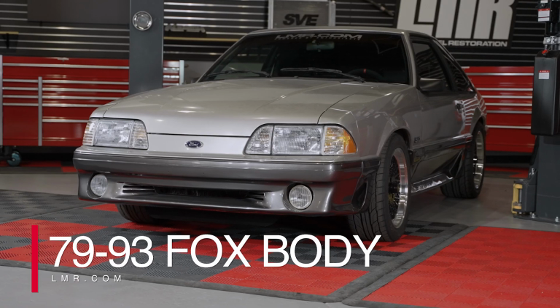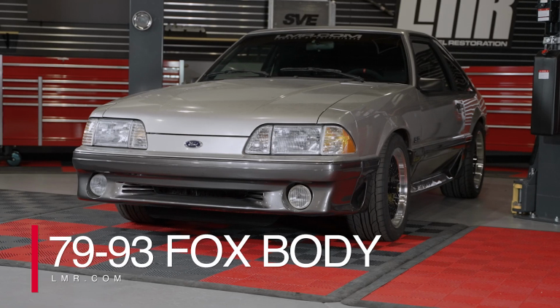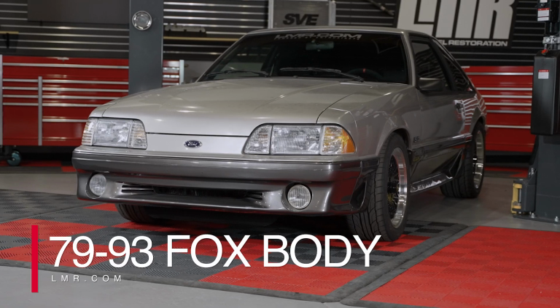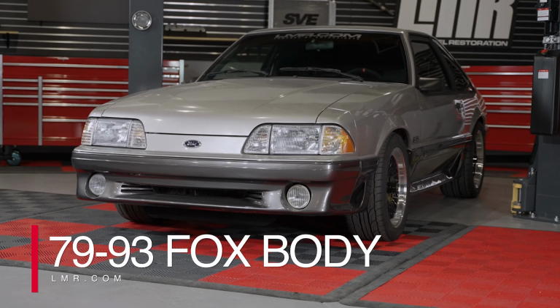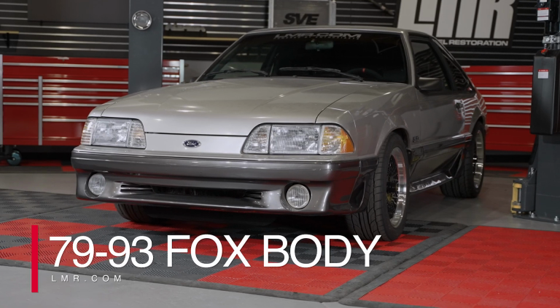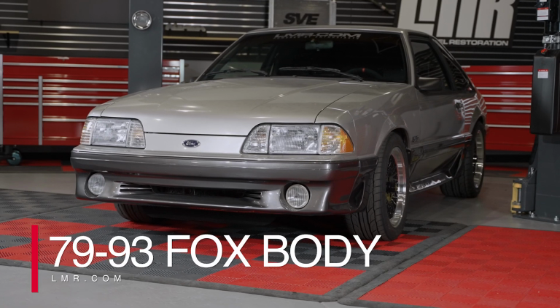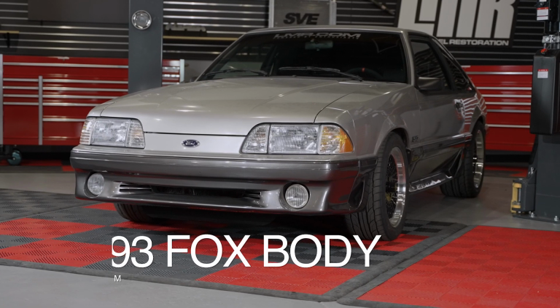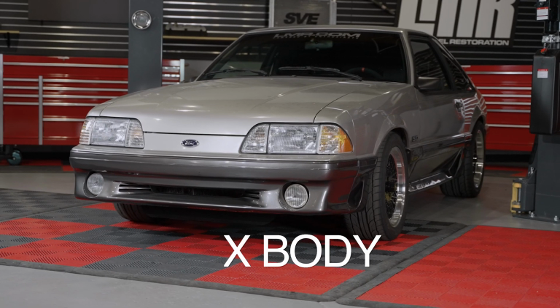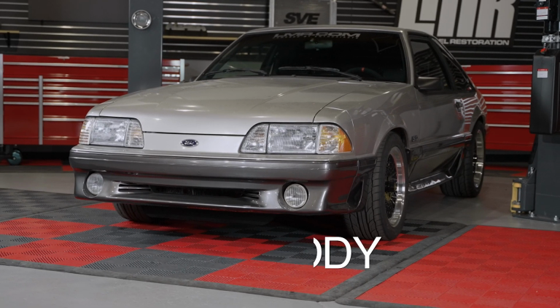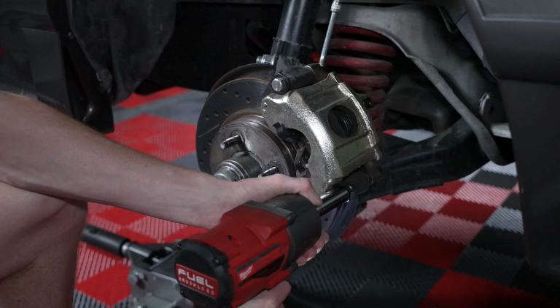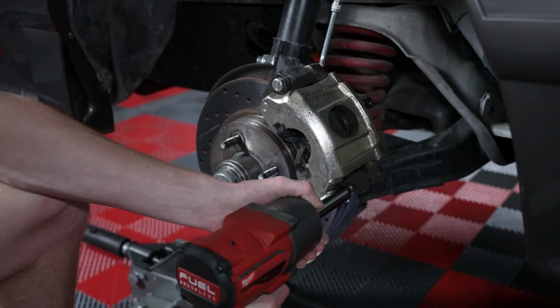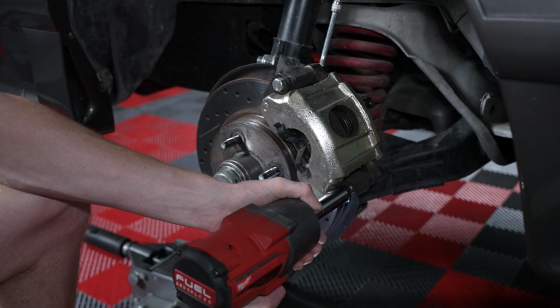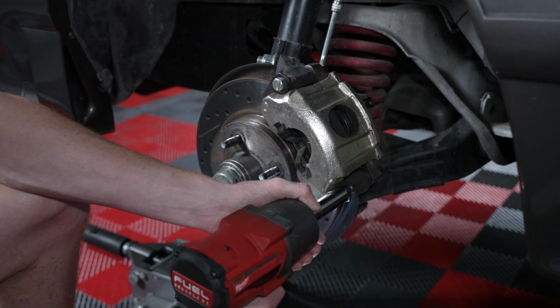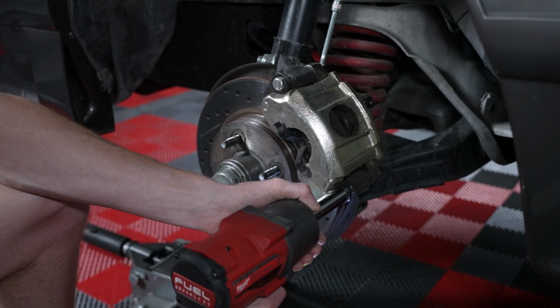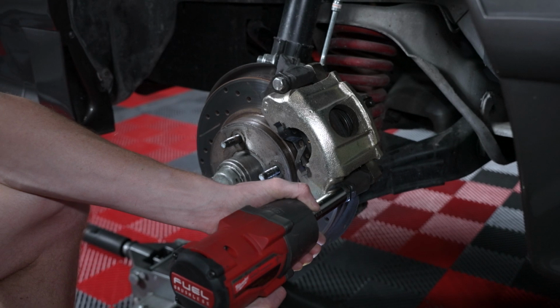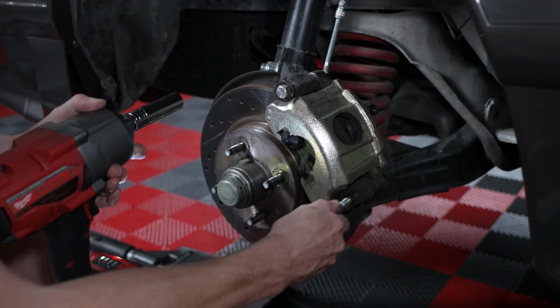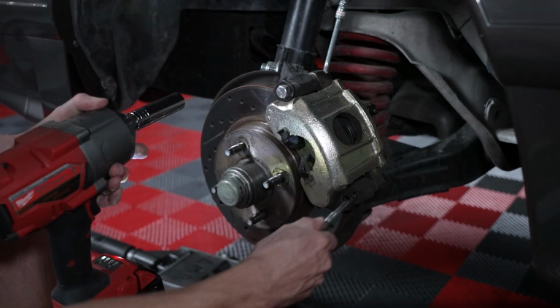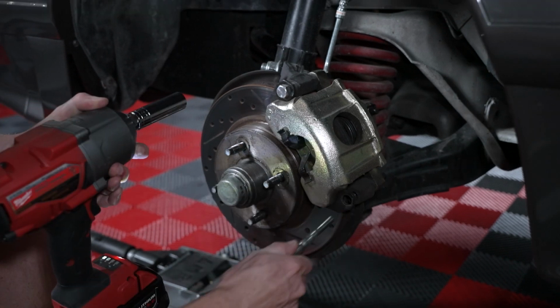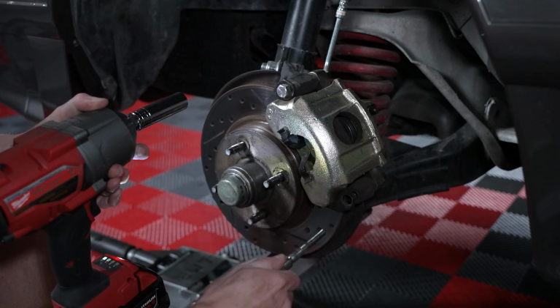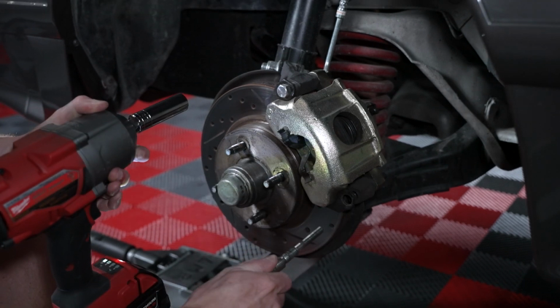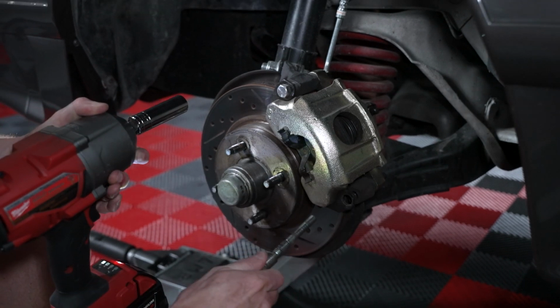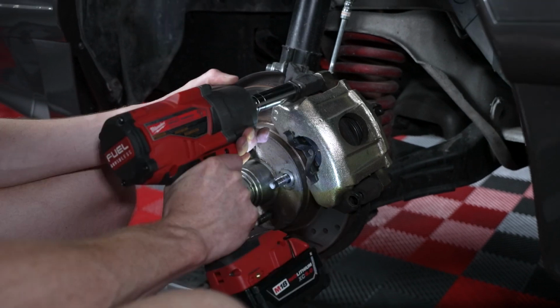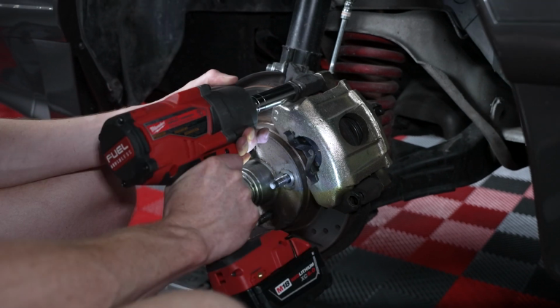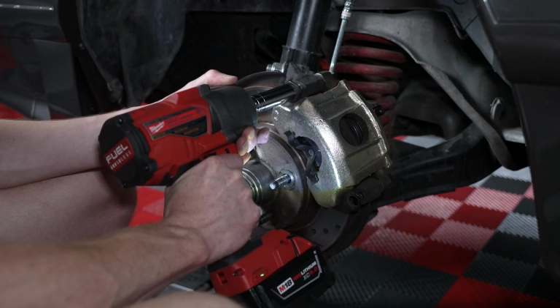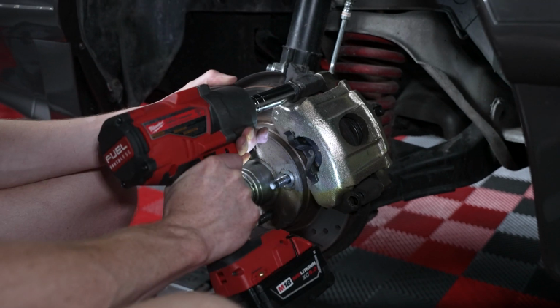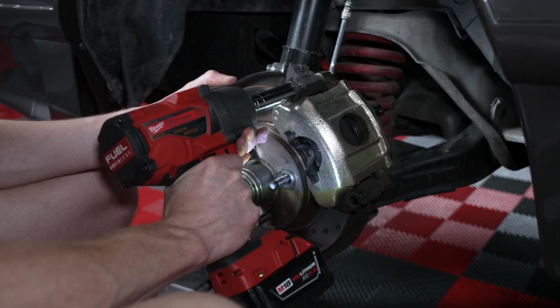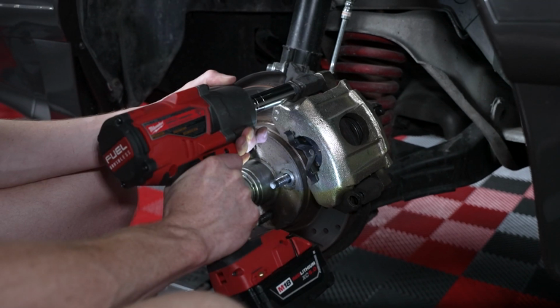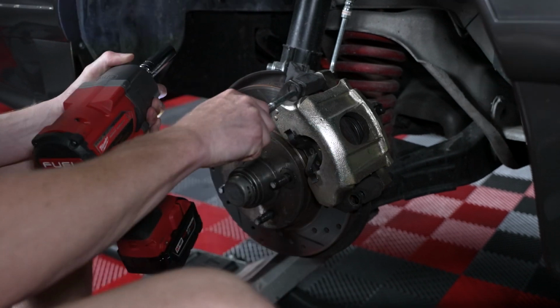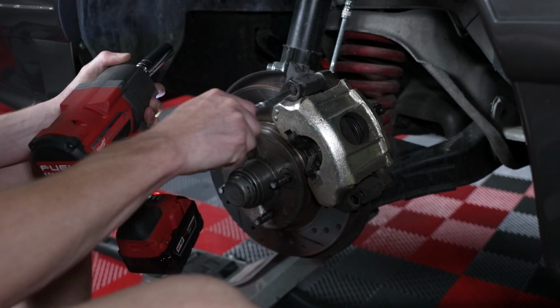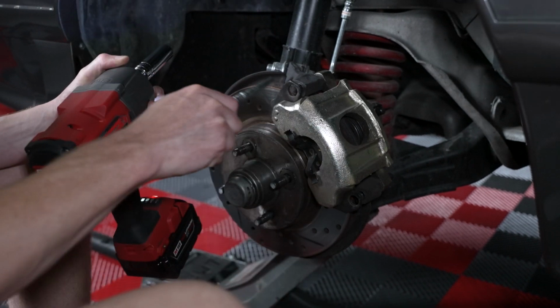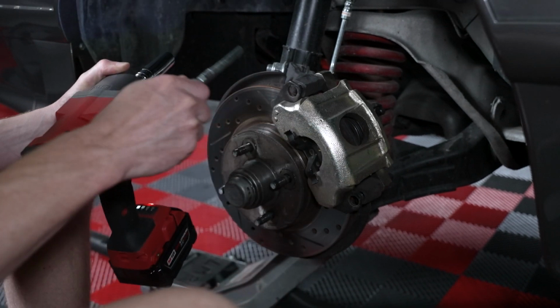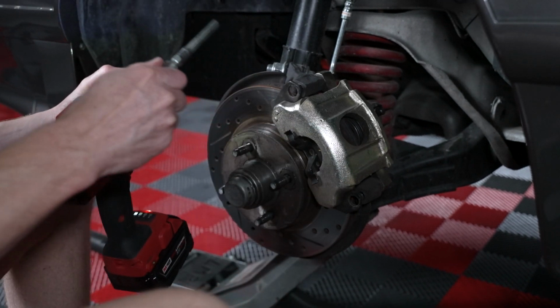On Fox Body applications, loosen and remove the two brake caliper retaining bolts and then hang the caliper out of the way.